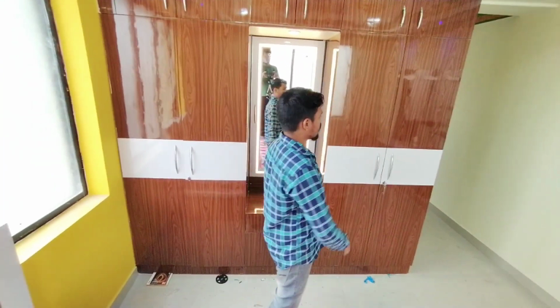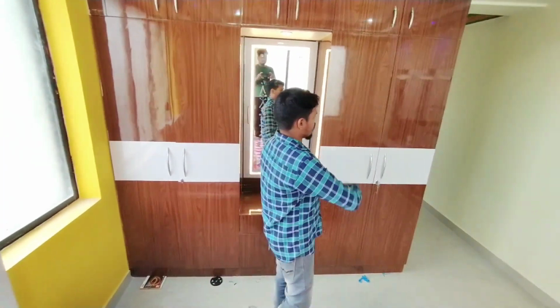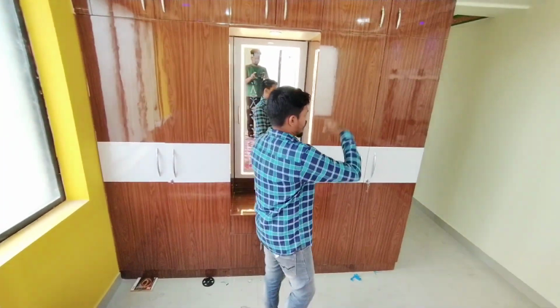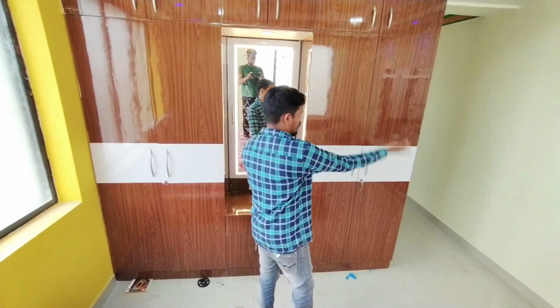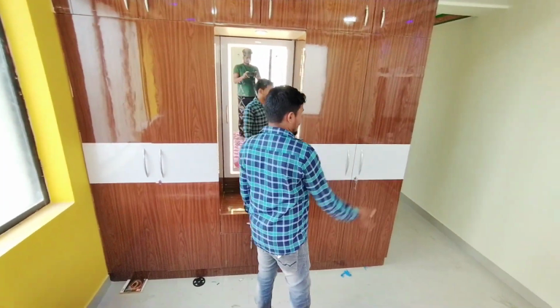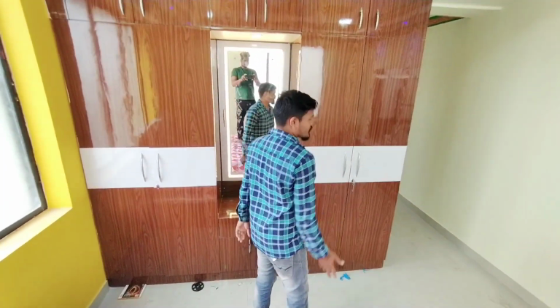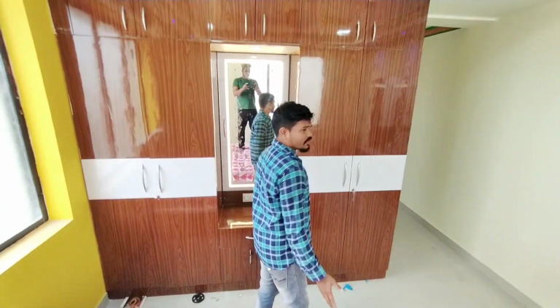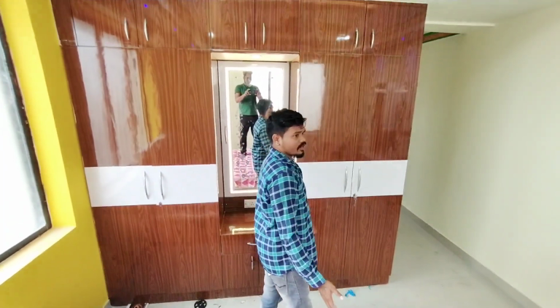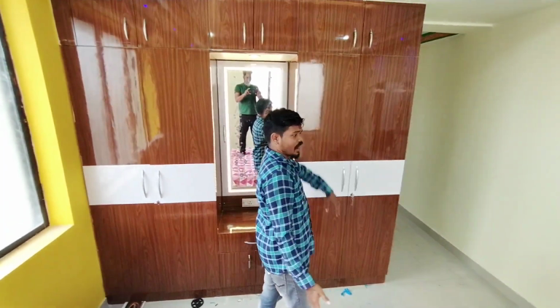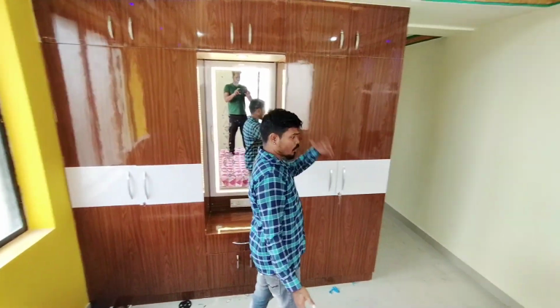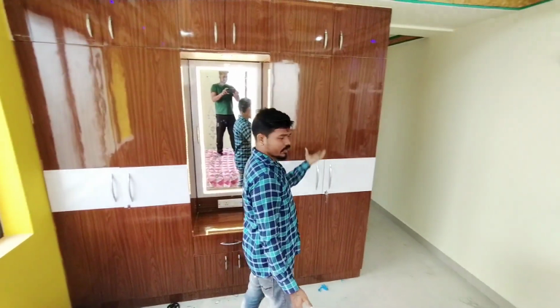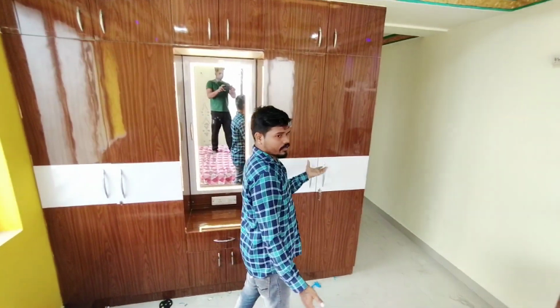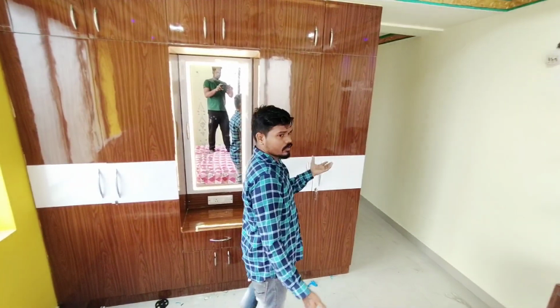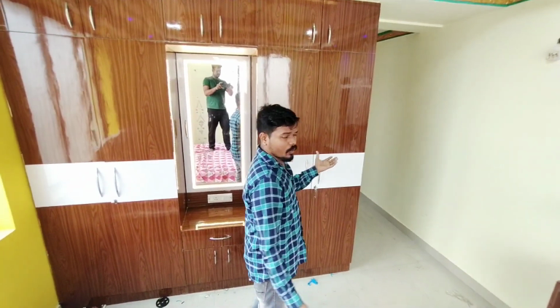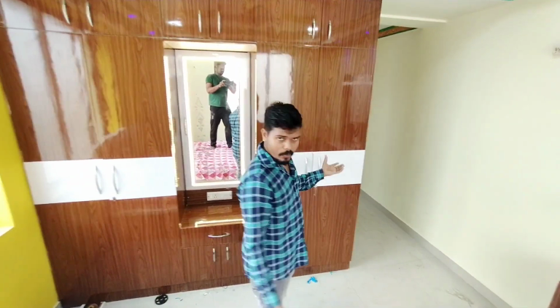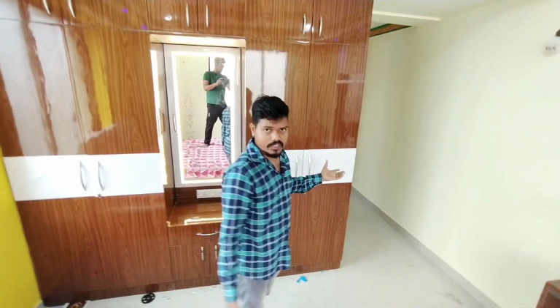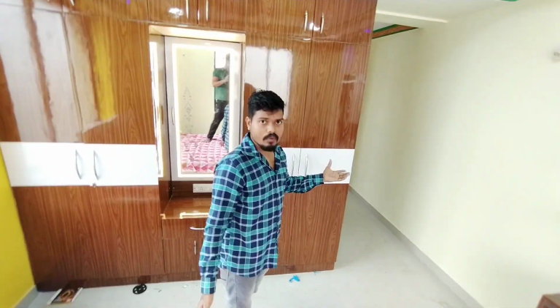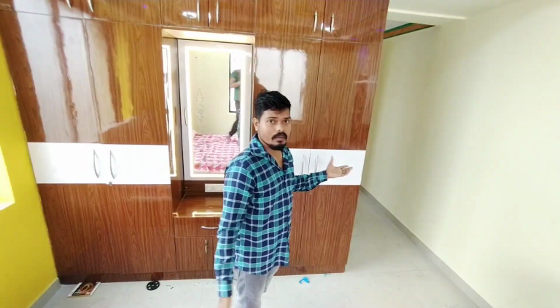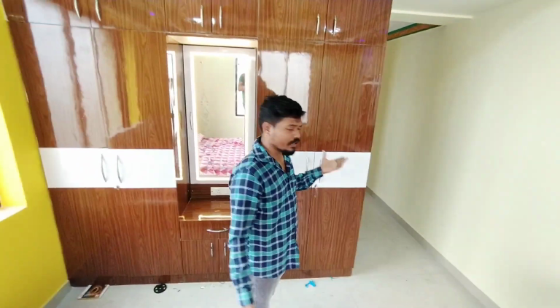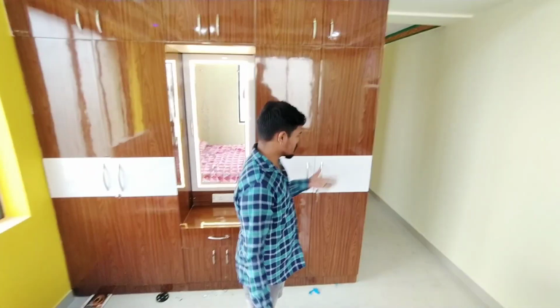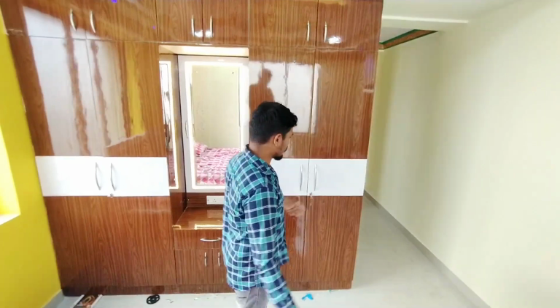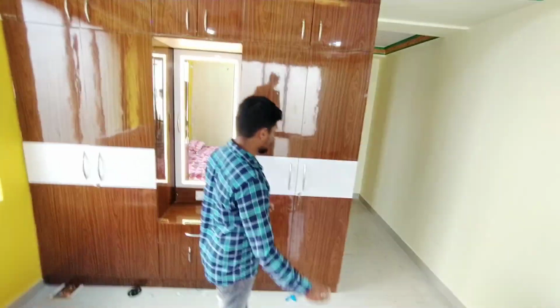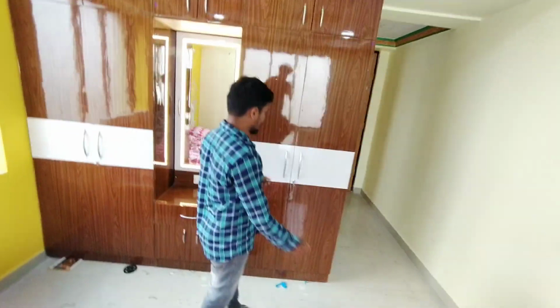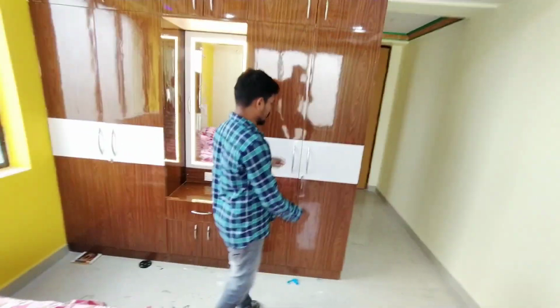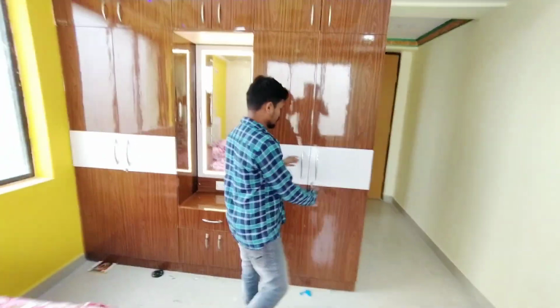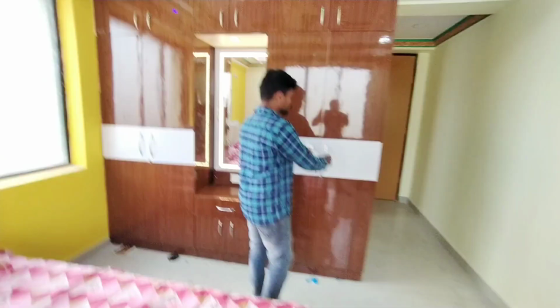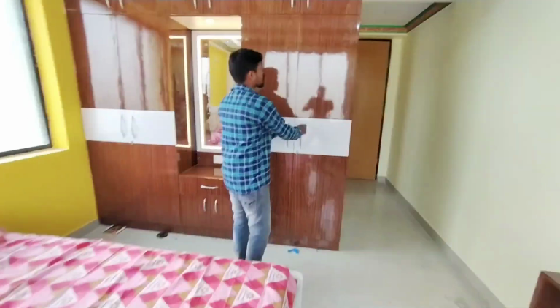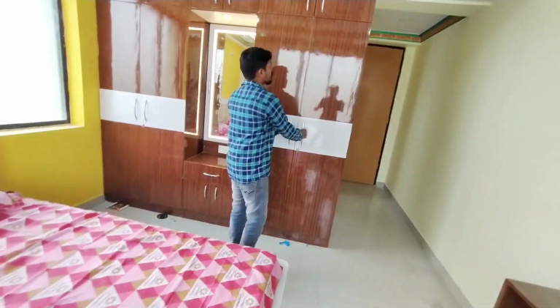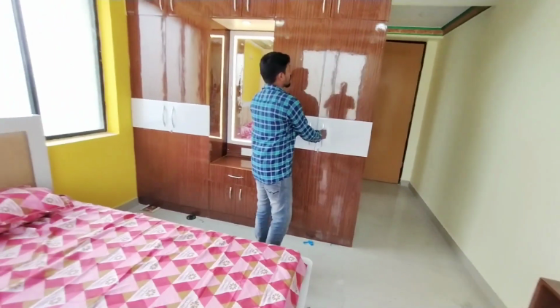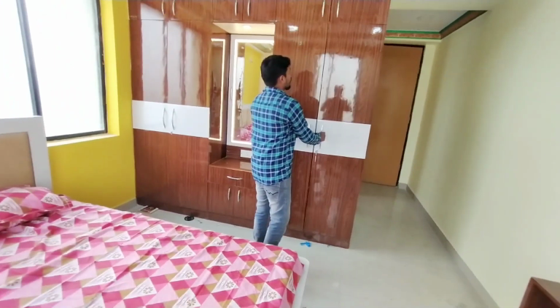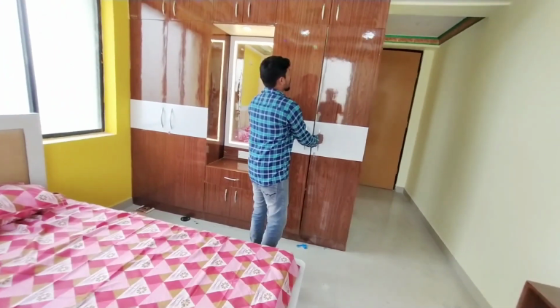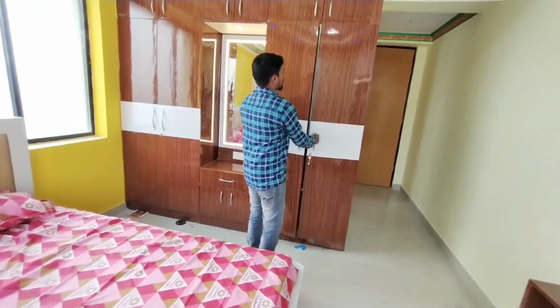The right side is very comfortable. First, we have storage on this side as well.